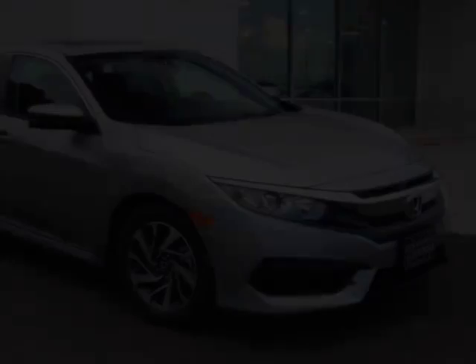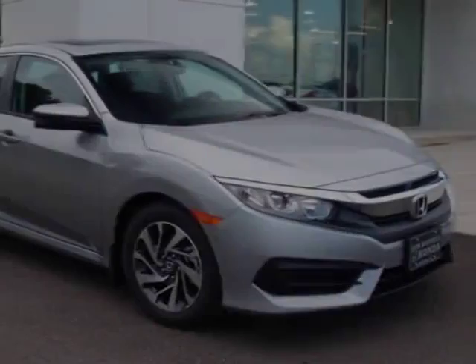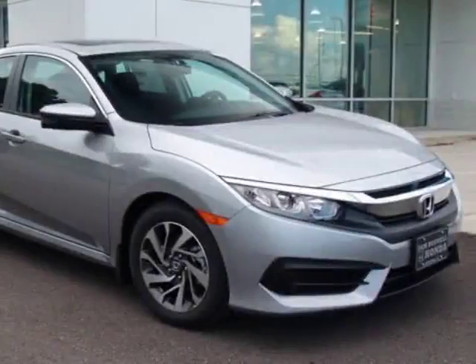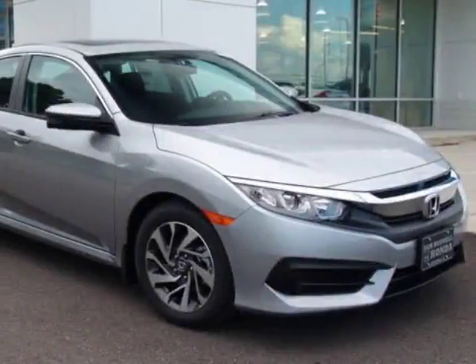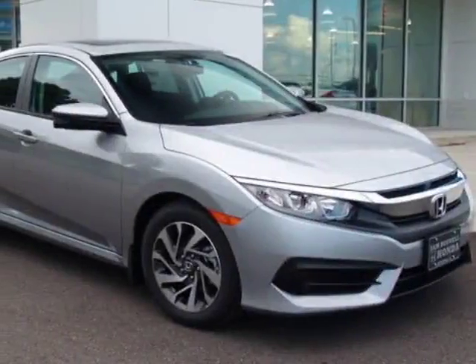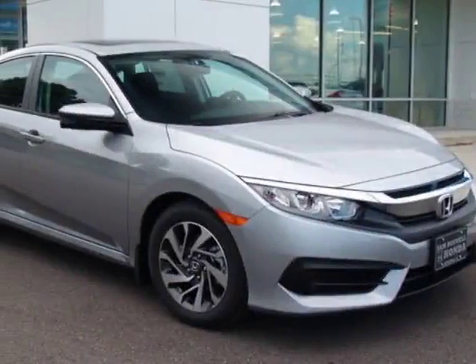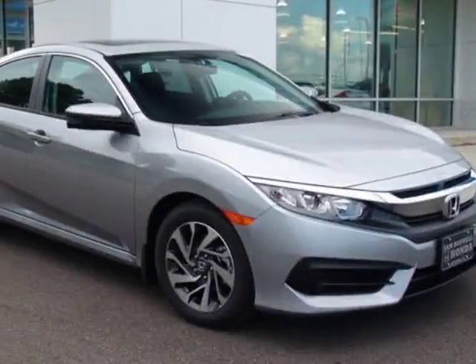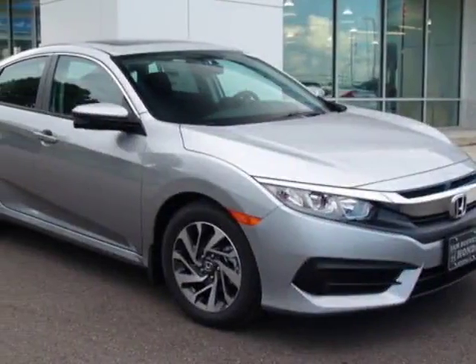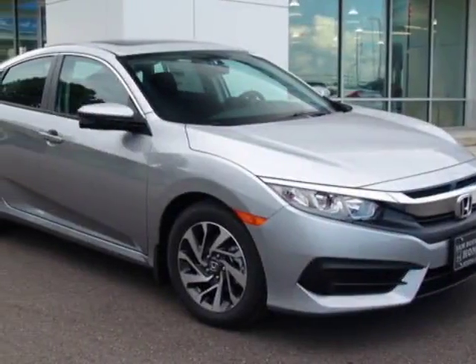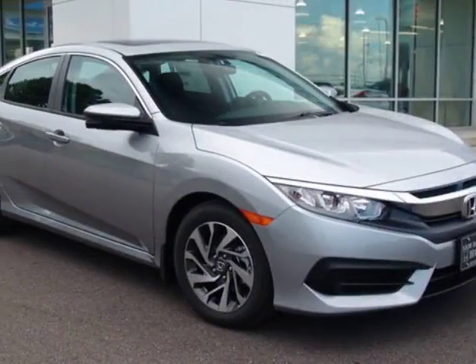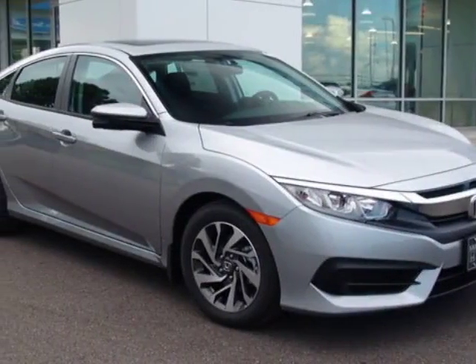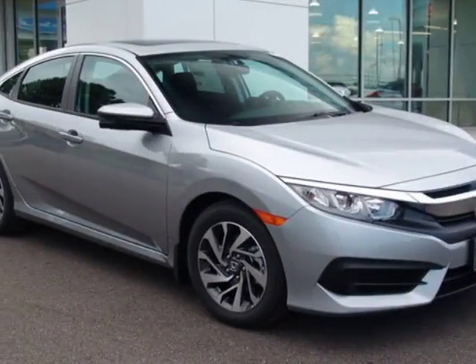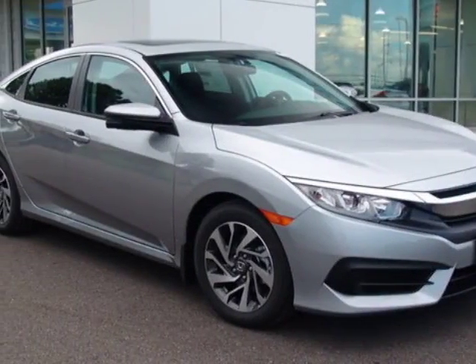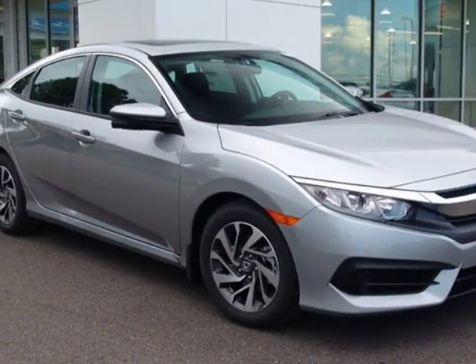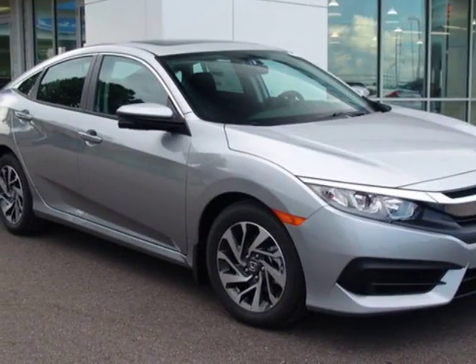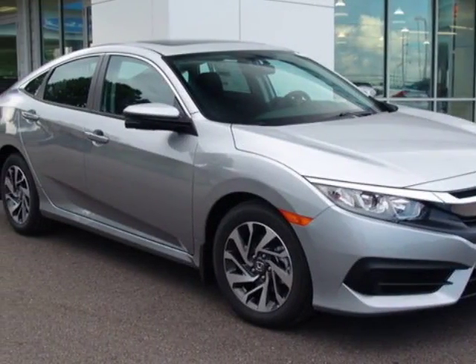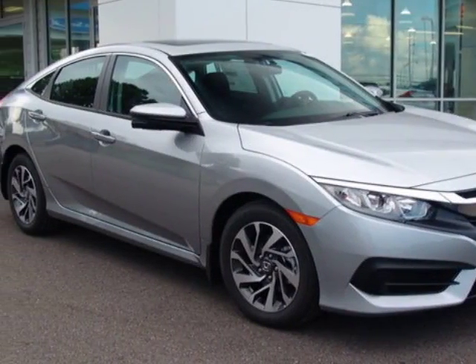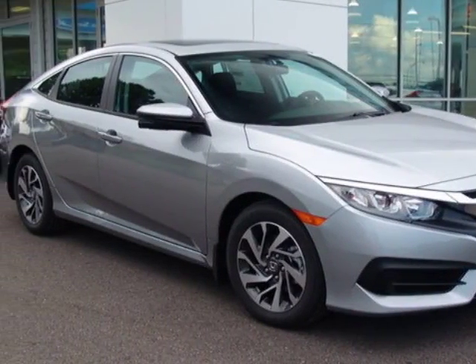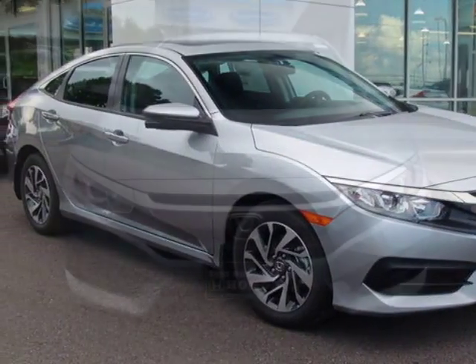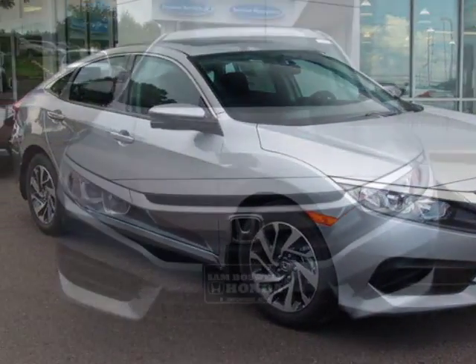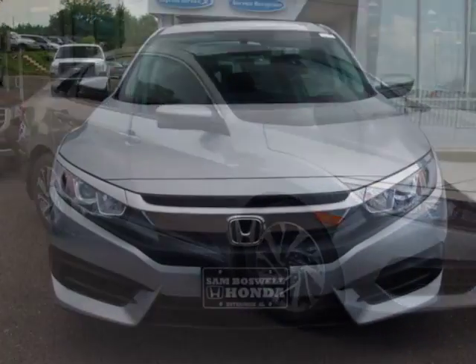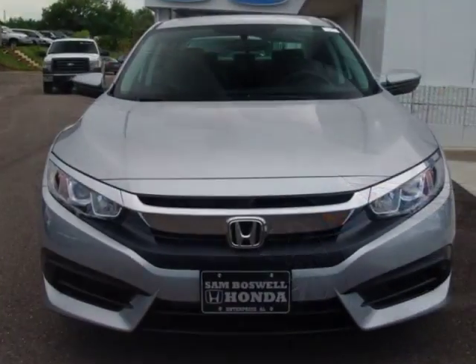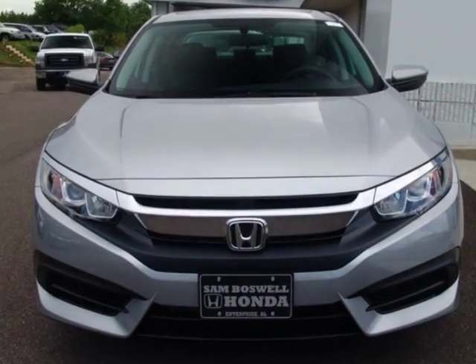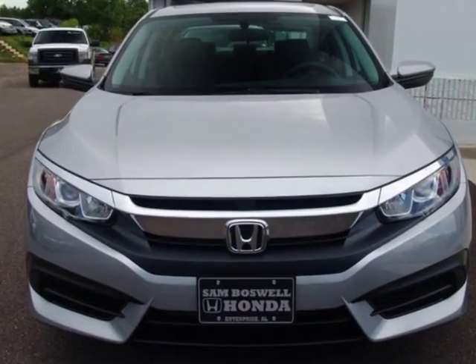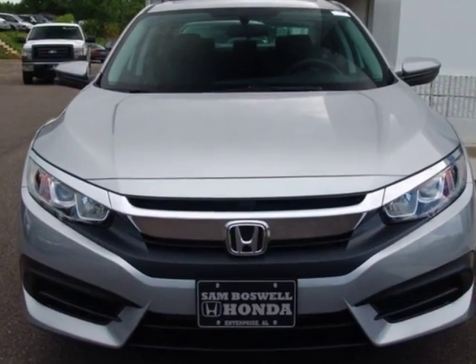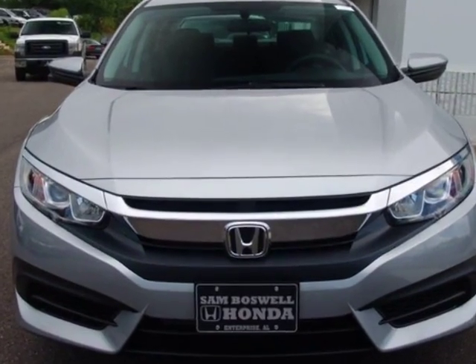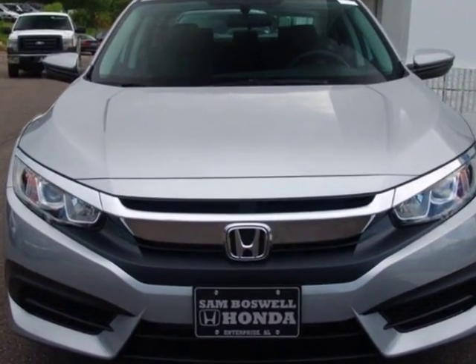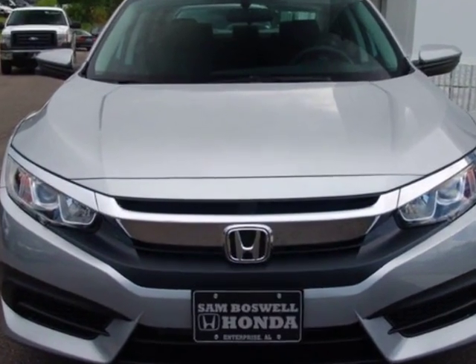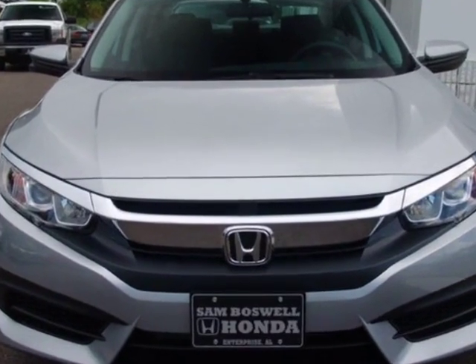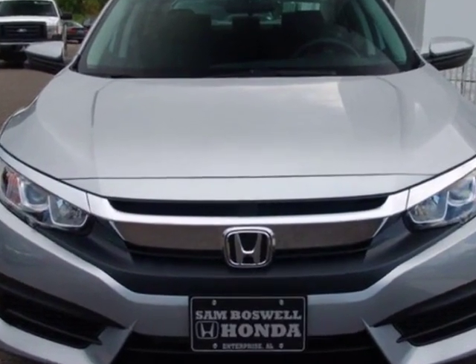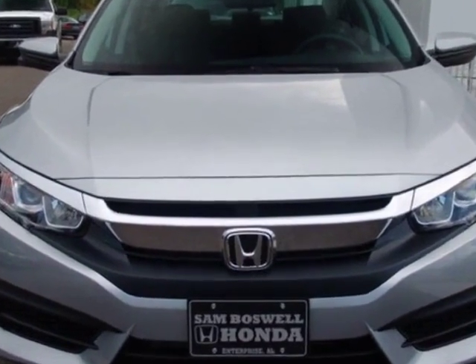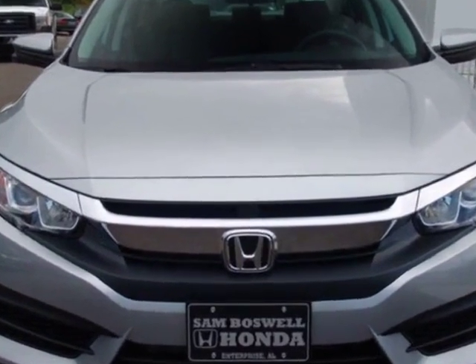Look at this new 2017 Honda Civic Sedan. For your protection, this vehicle has a full factory warranty.